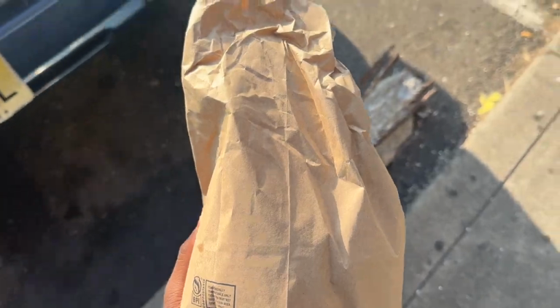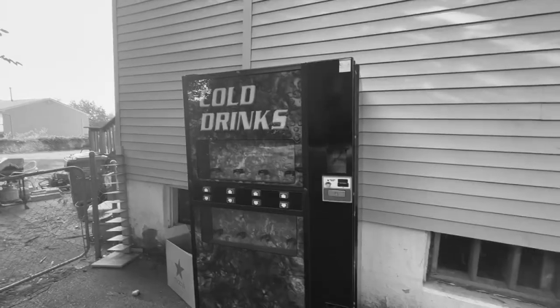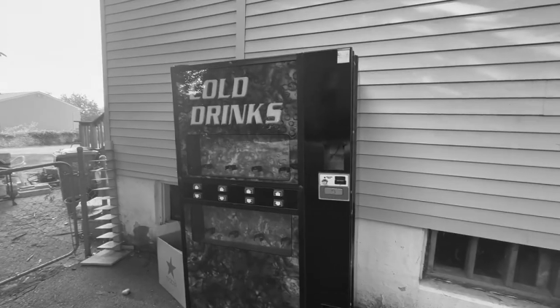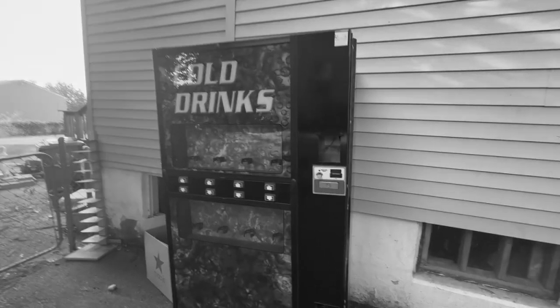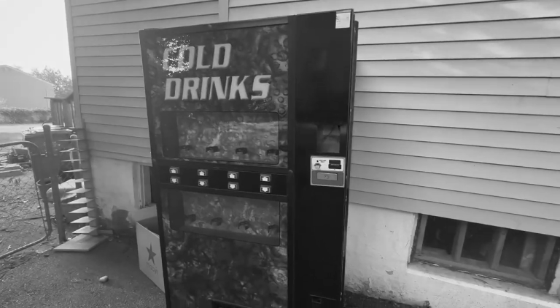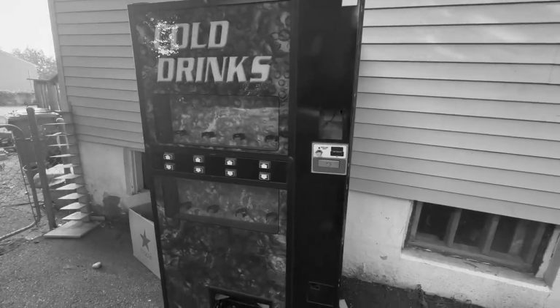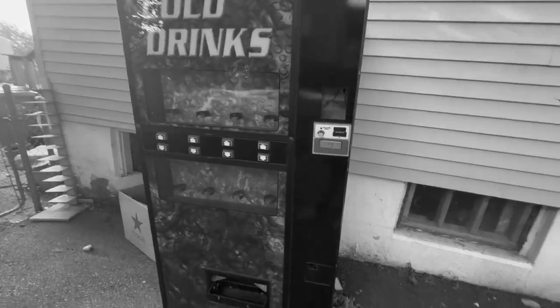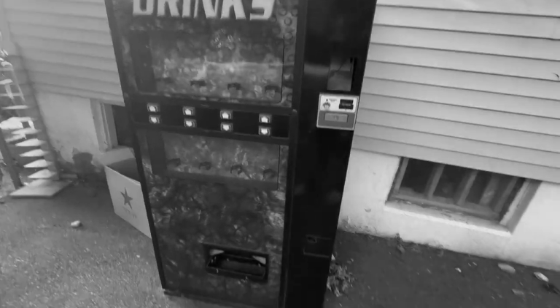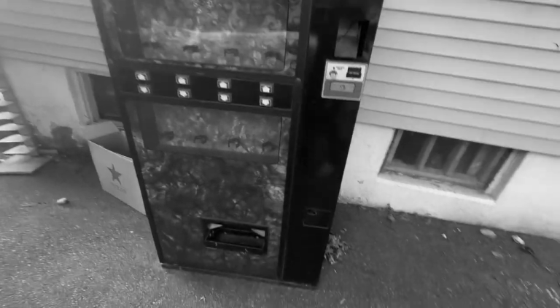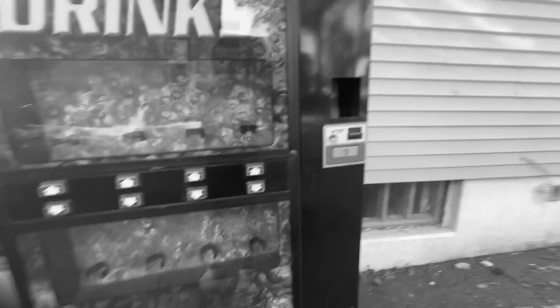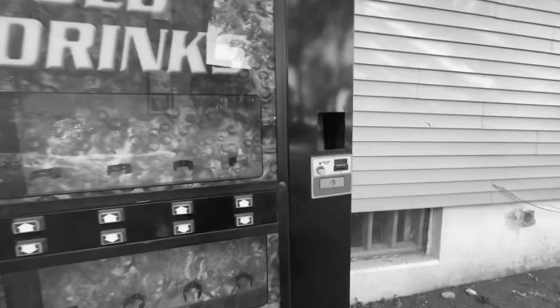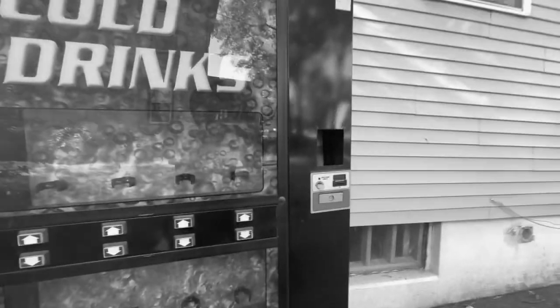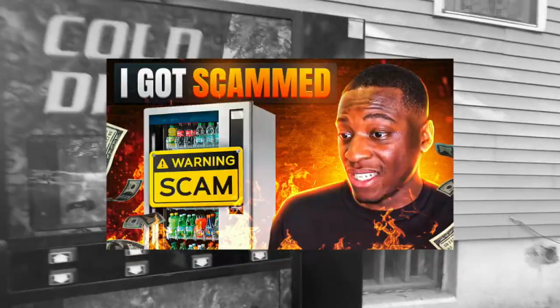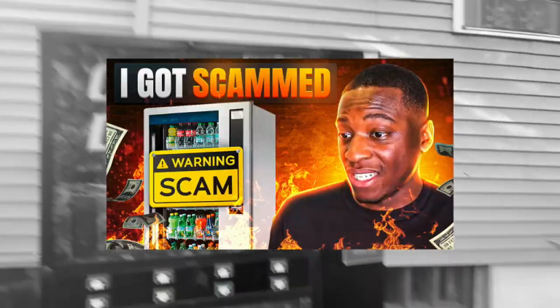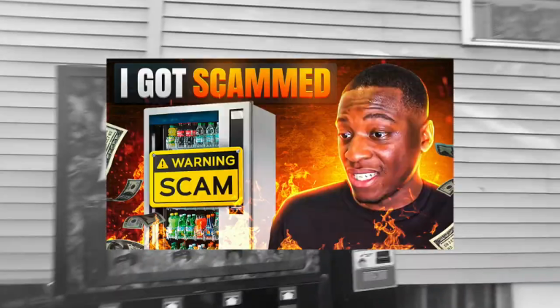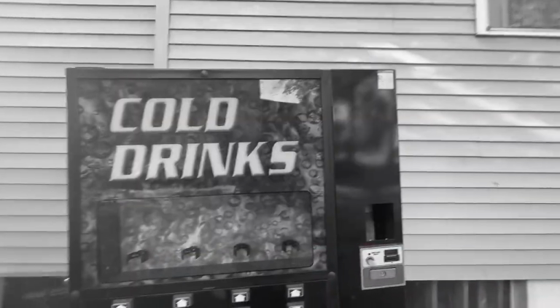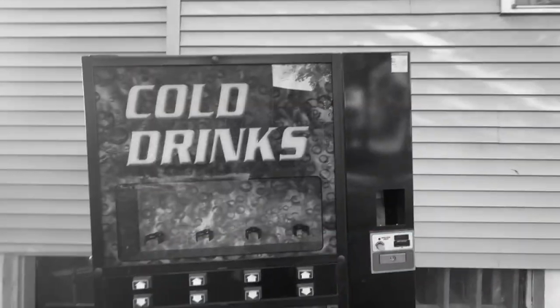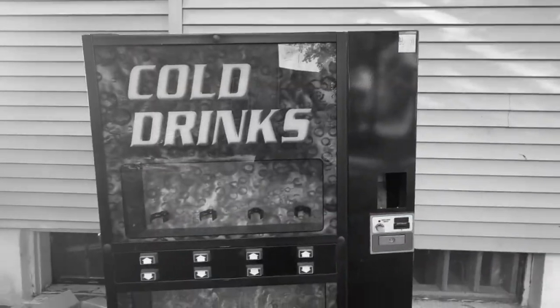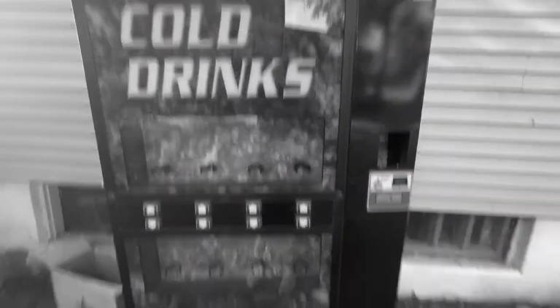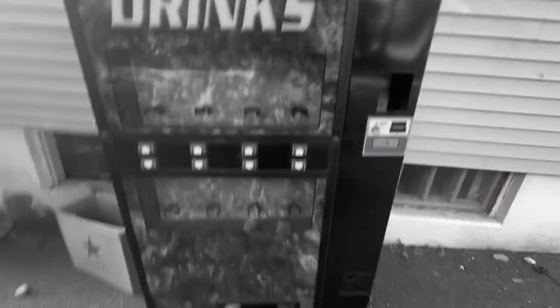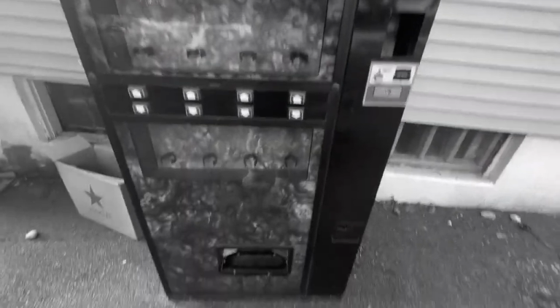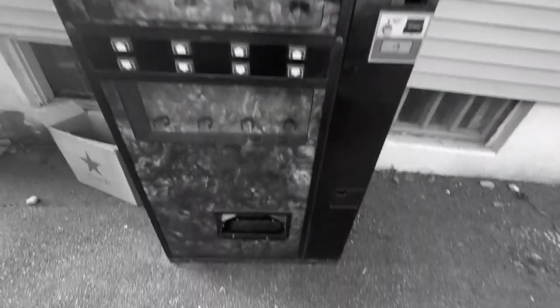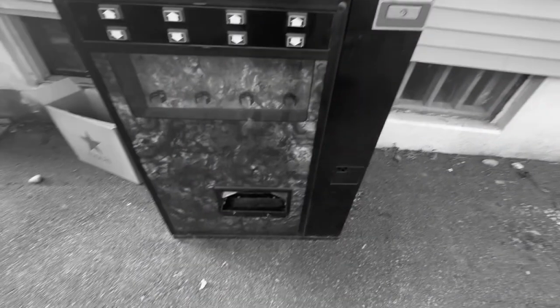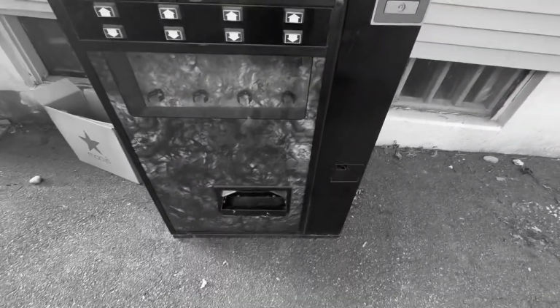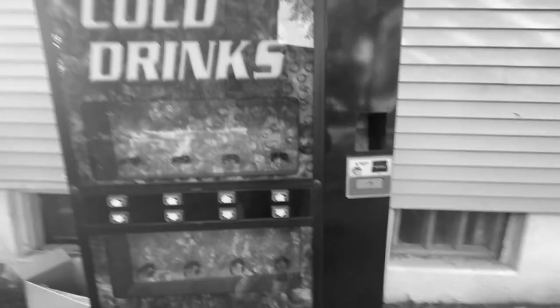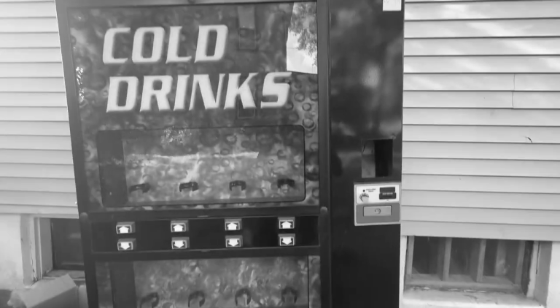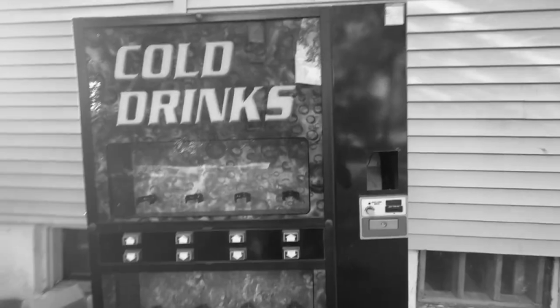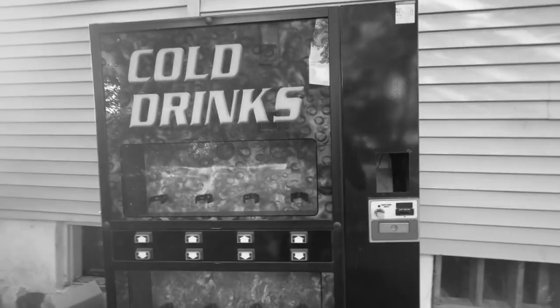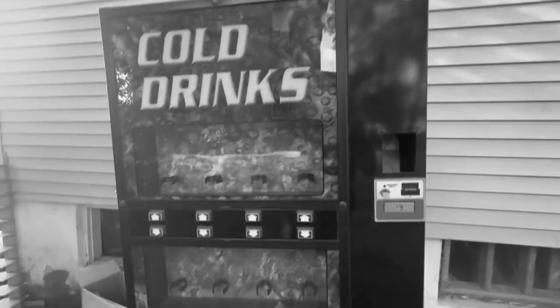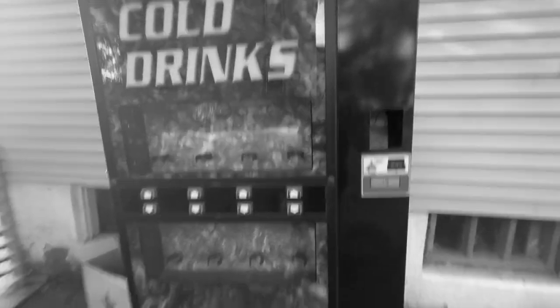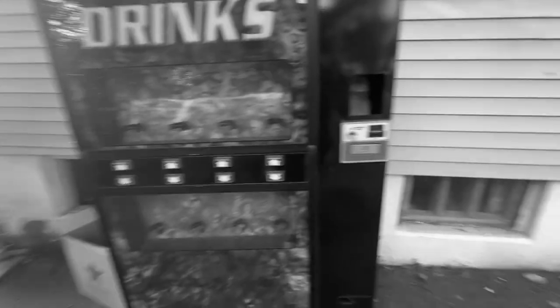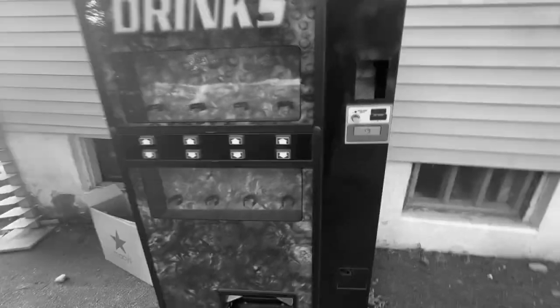The scam vending machine is still at my house. Like I said in a recent video, I was gonna sell it for scraps, but I've been procrastinating on doing this.